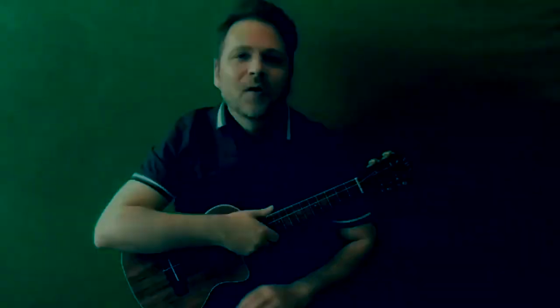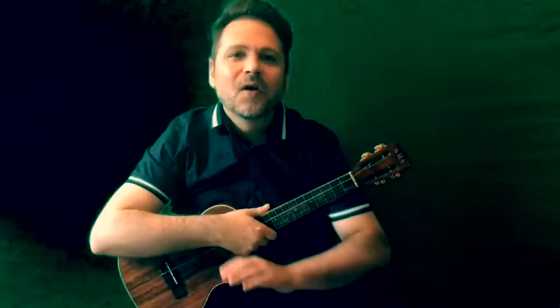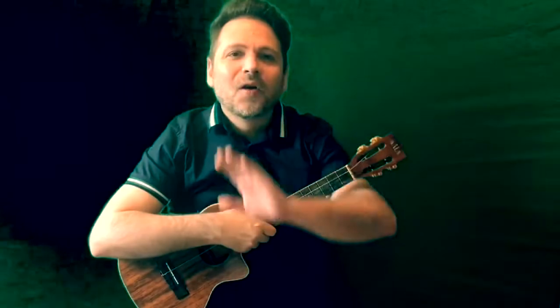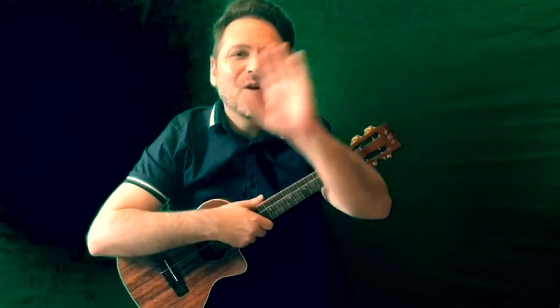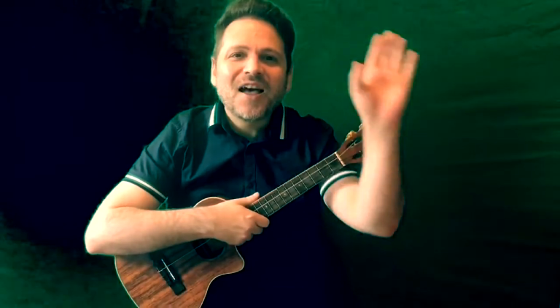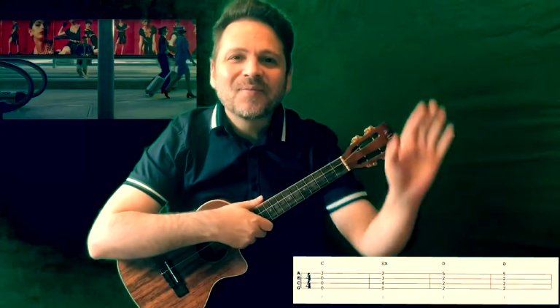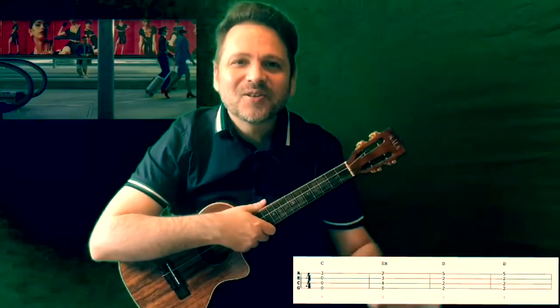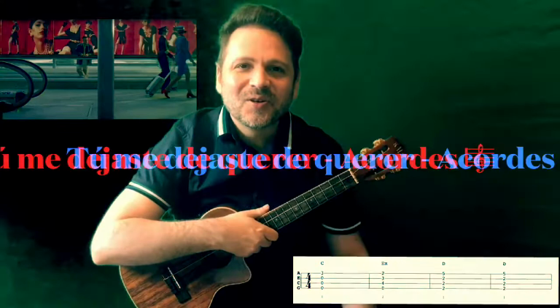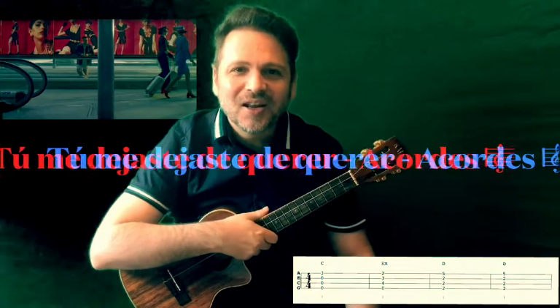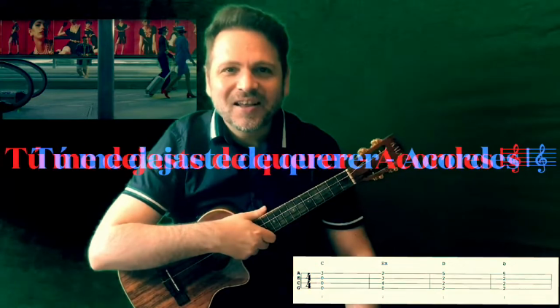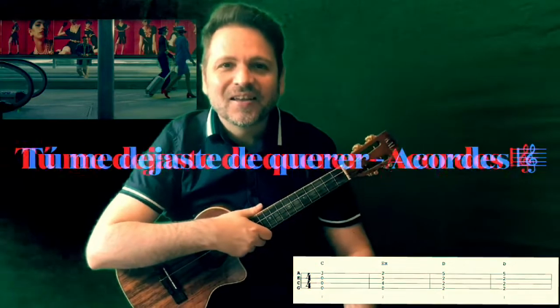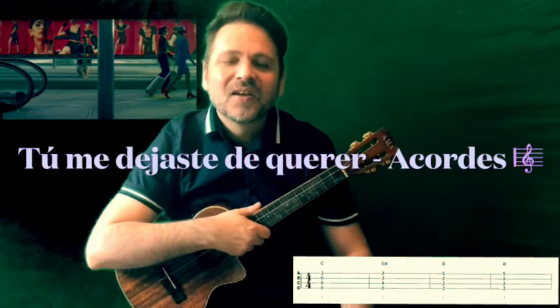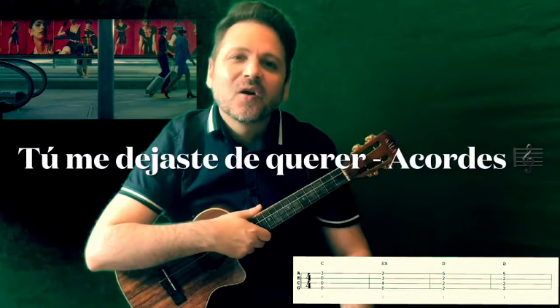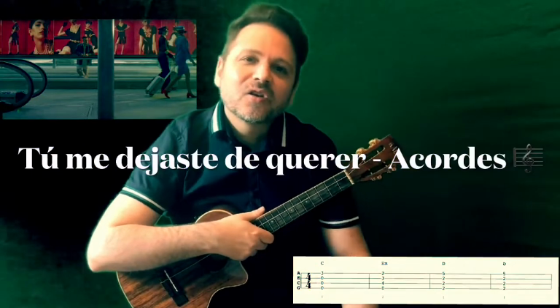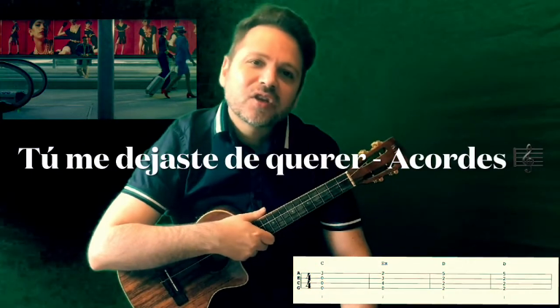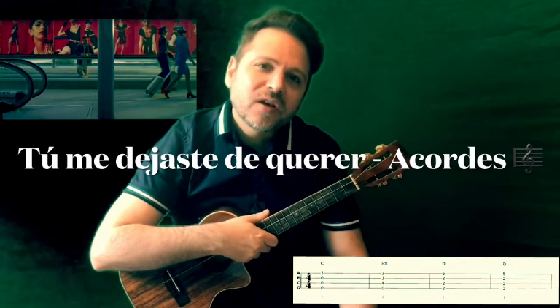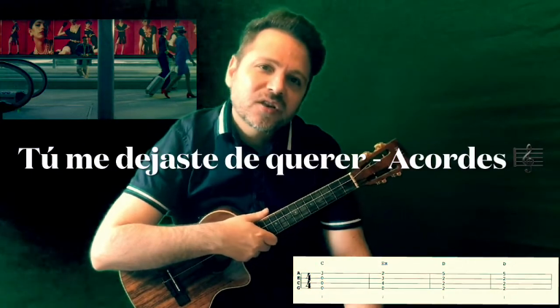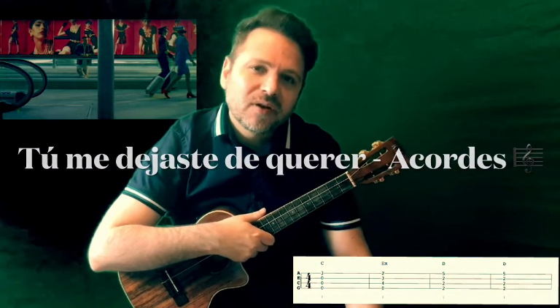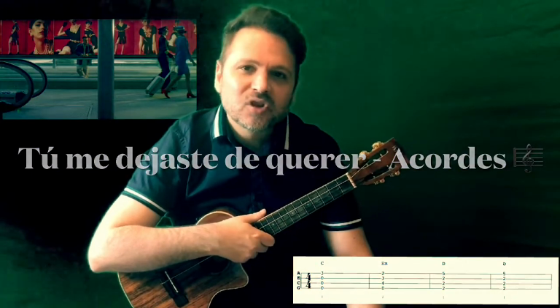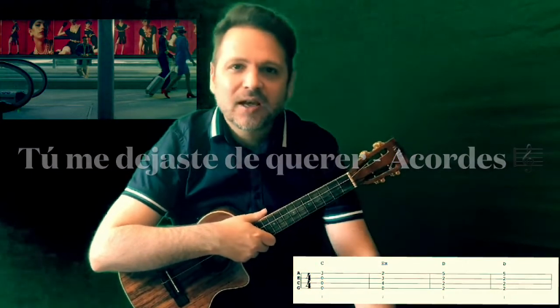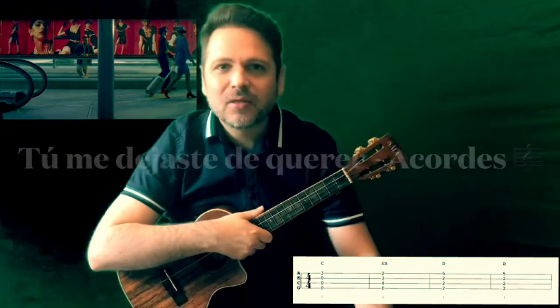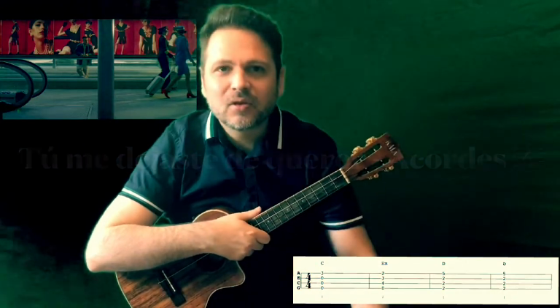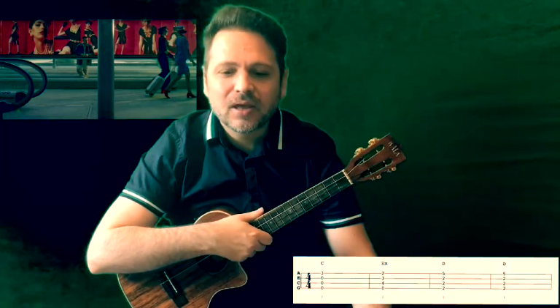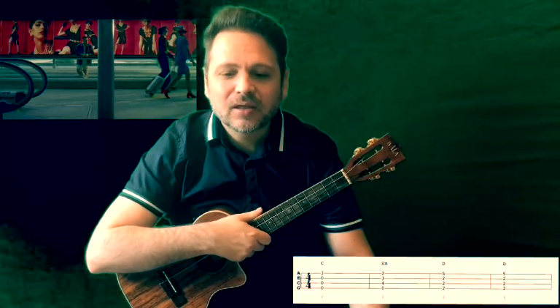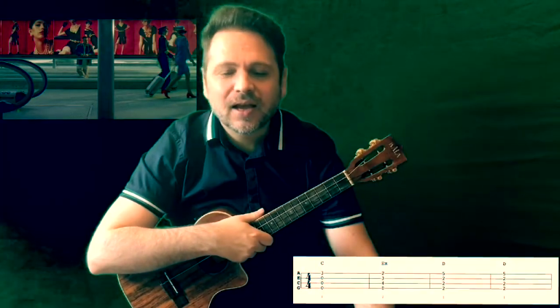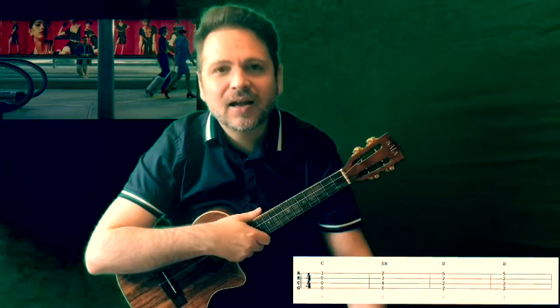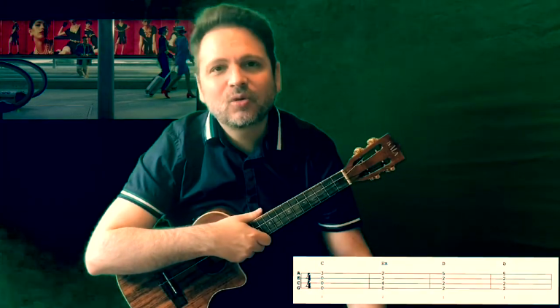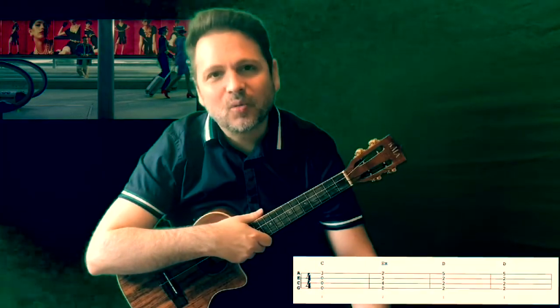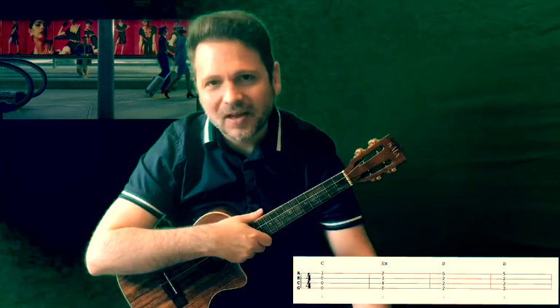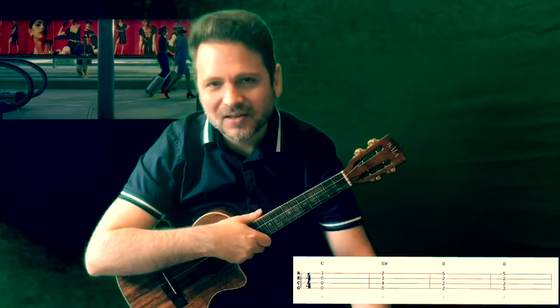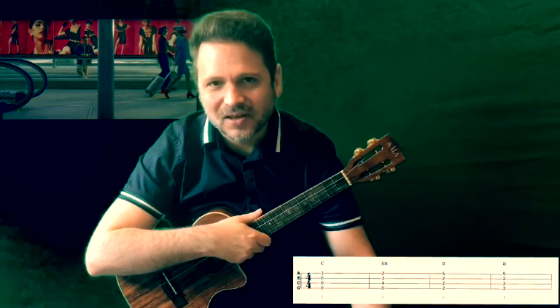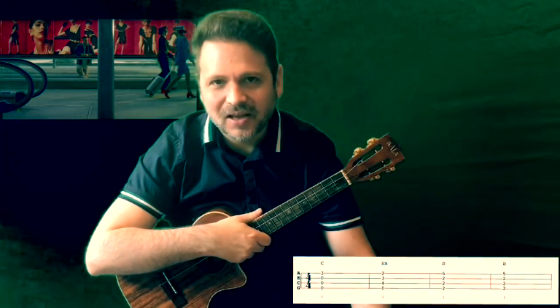Hello friends of the Ukelele. Today I bring you this famous song by C. Tangana, 'Tú me dejaste de querer'.